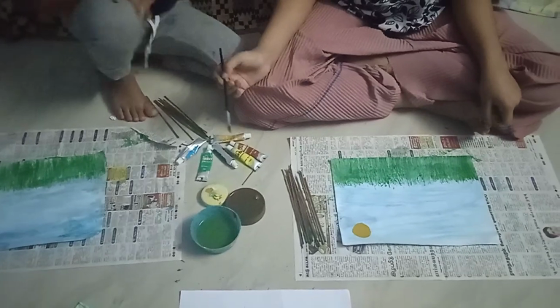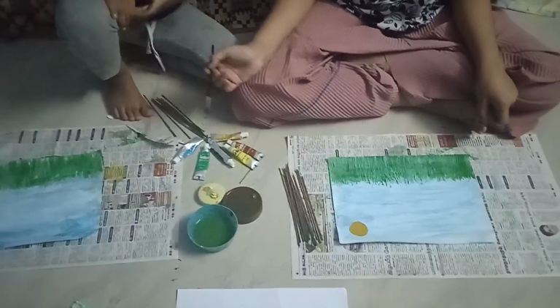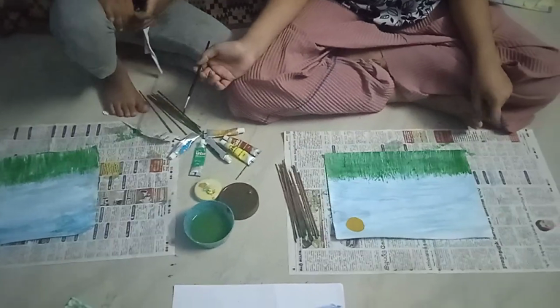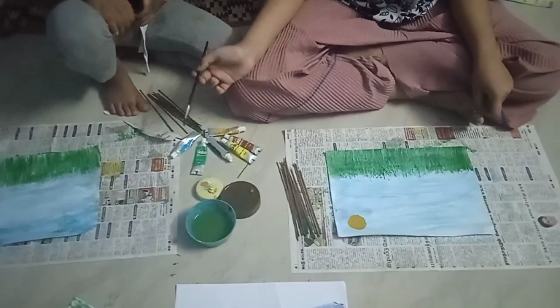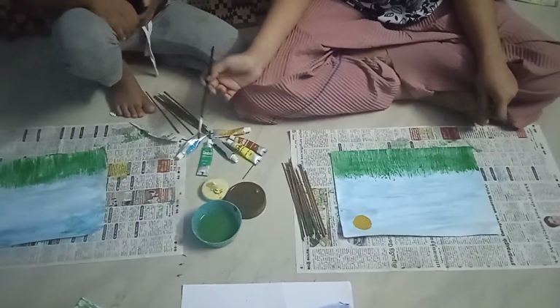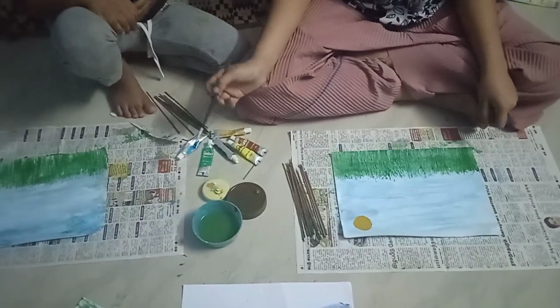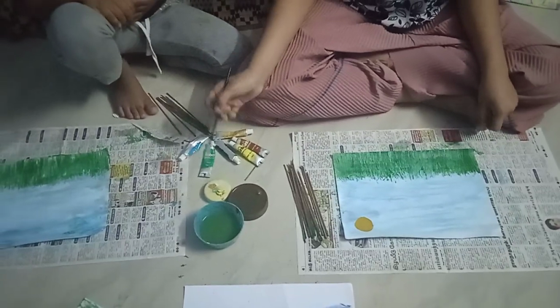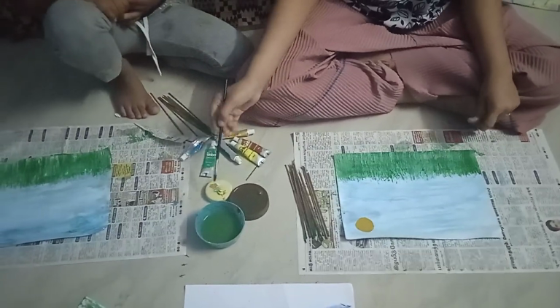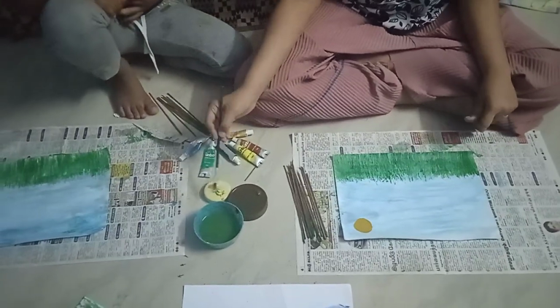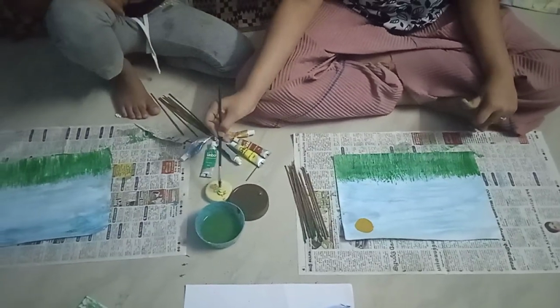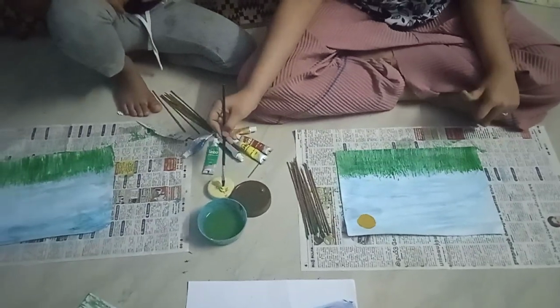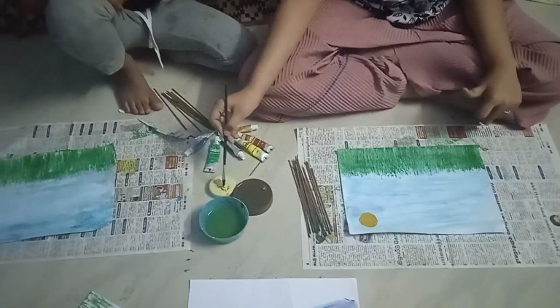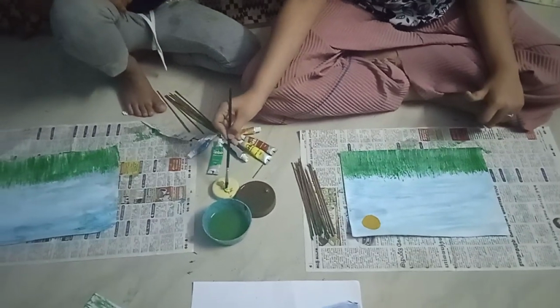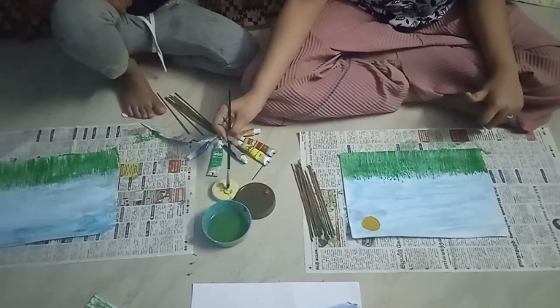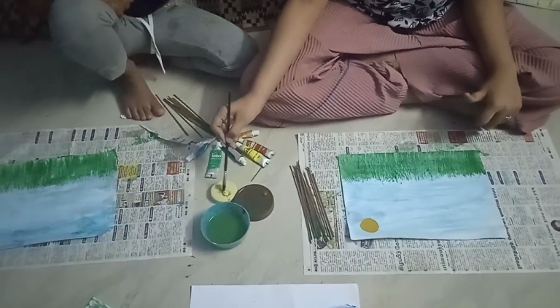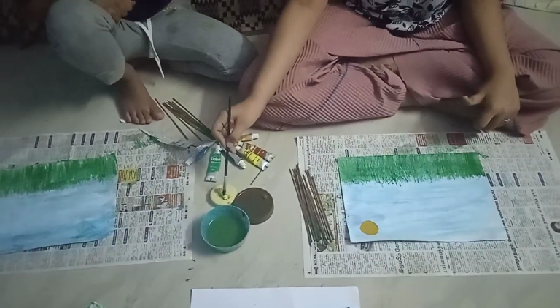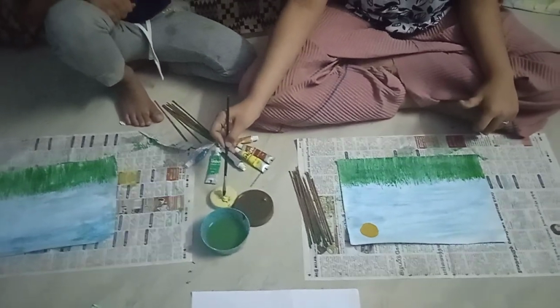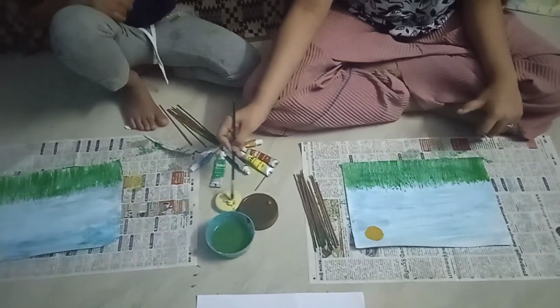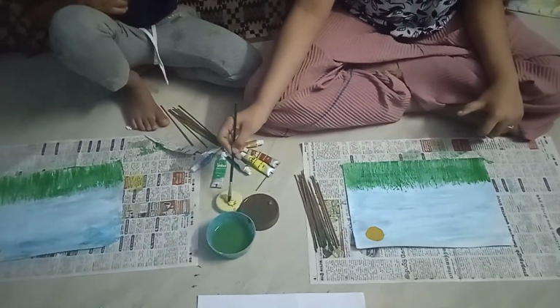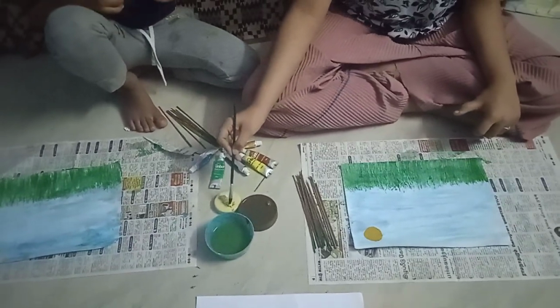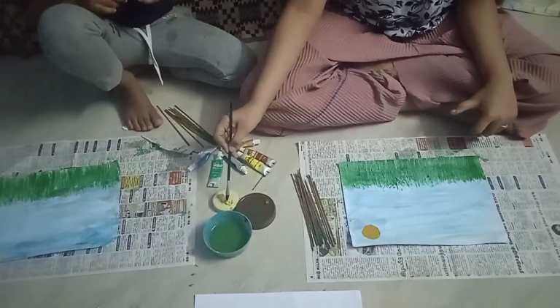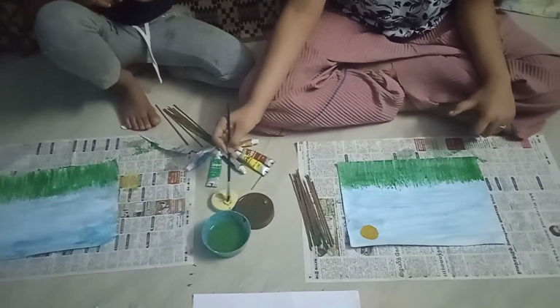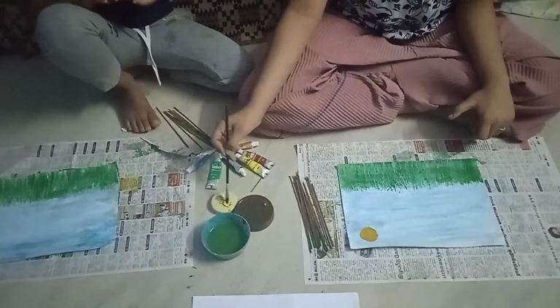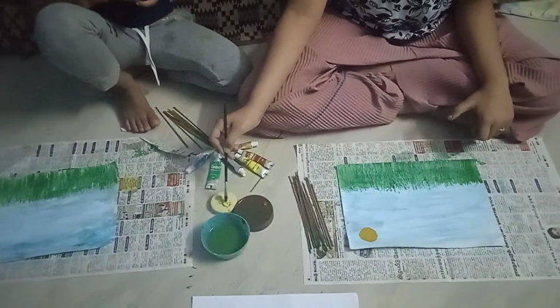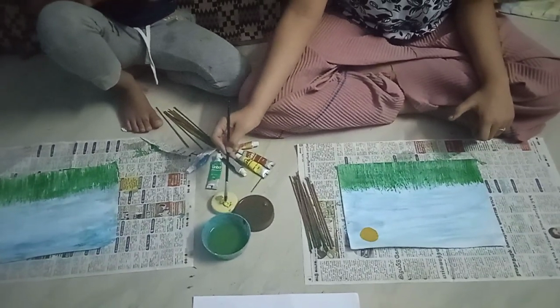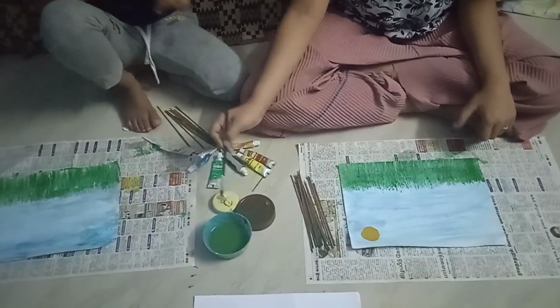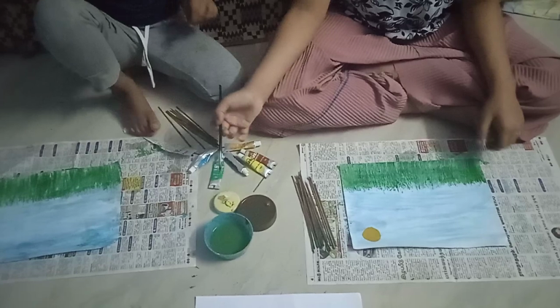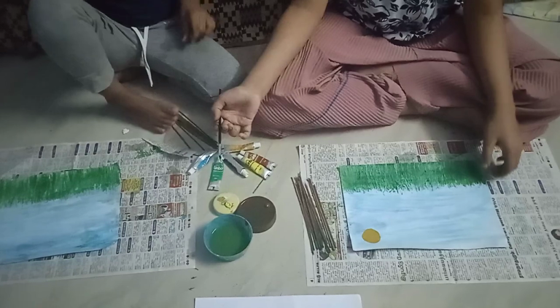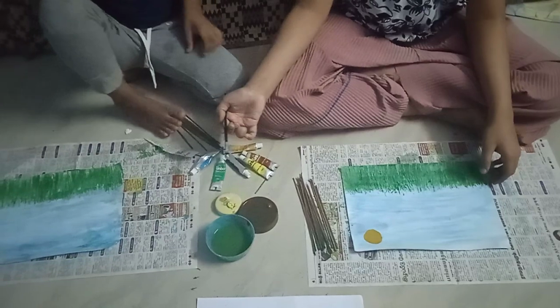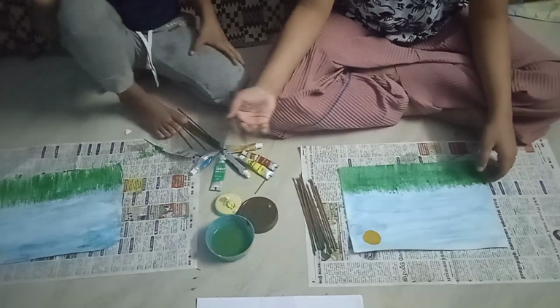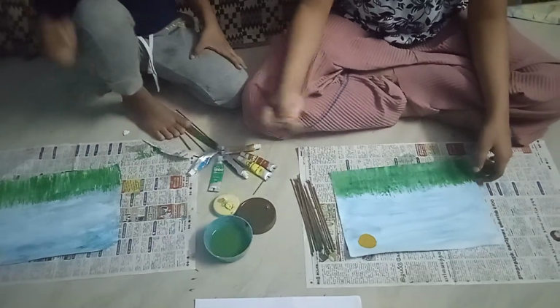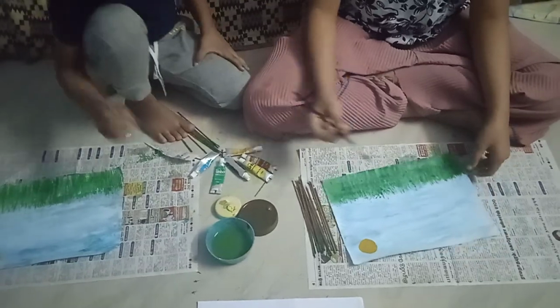Now let's make the cloud with a different type of yellow. You can also use white for the clouds.